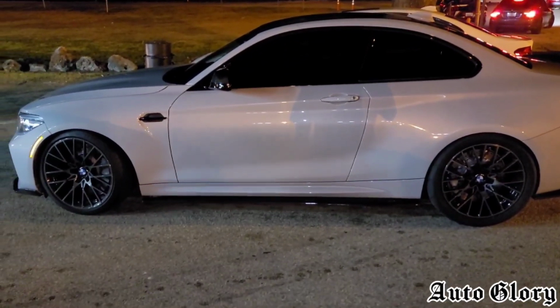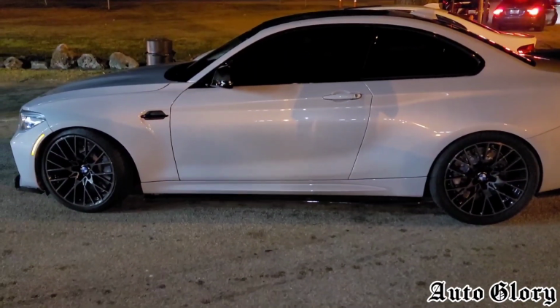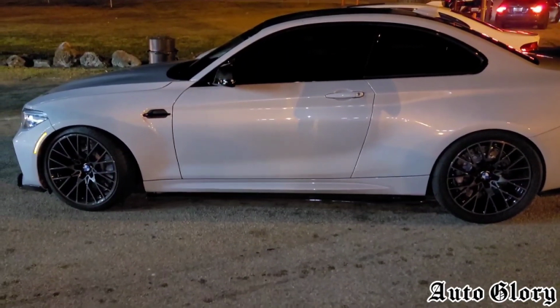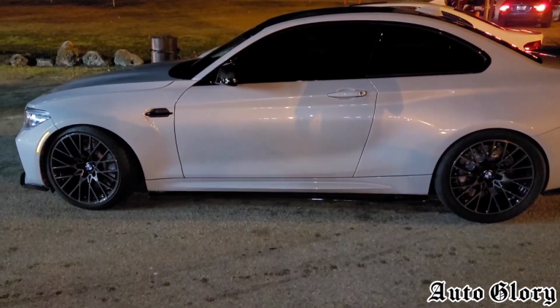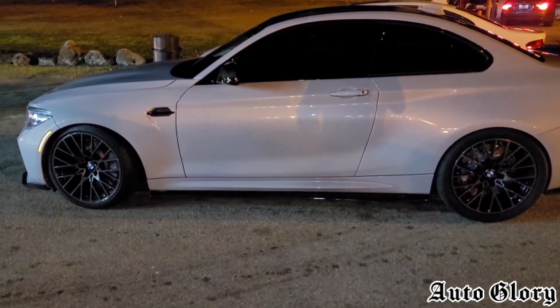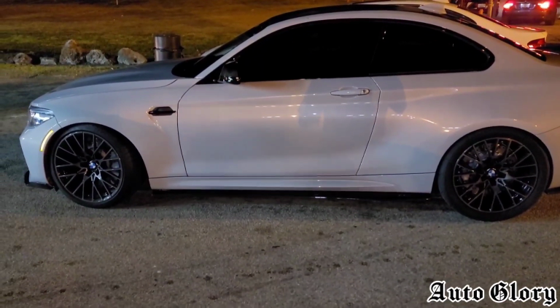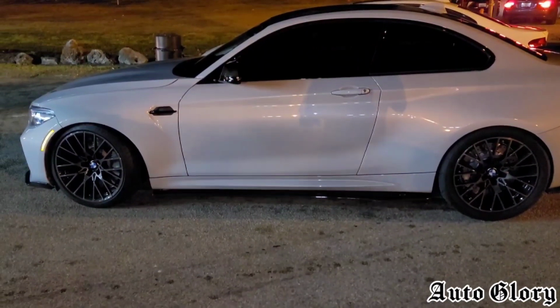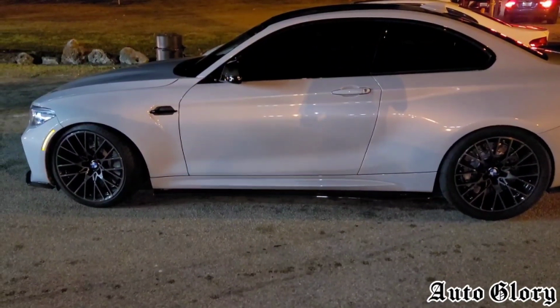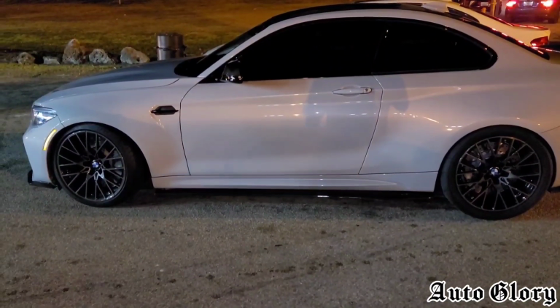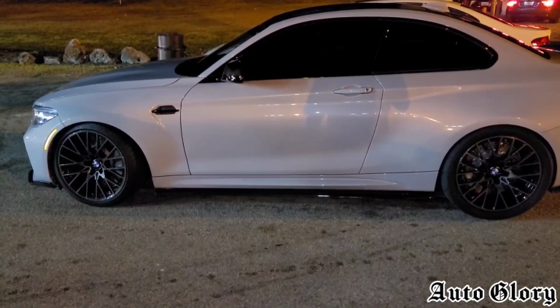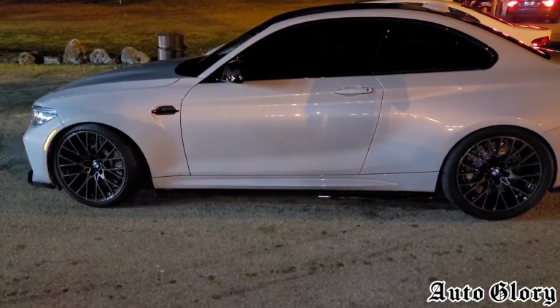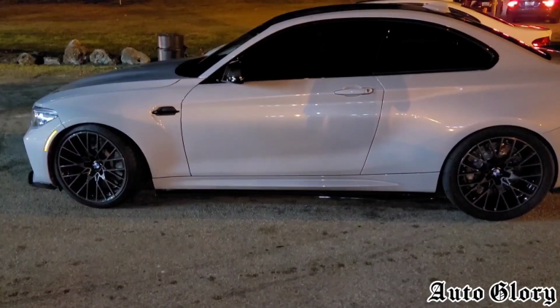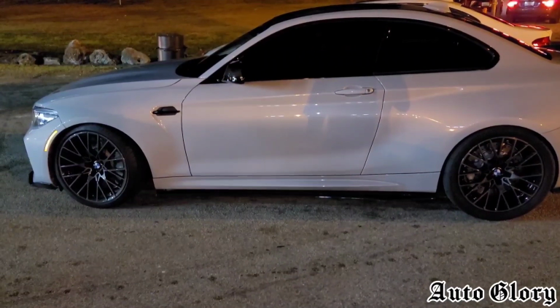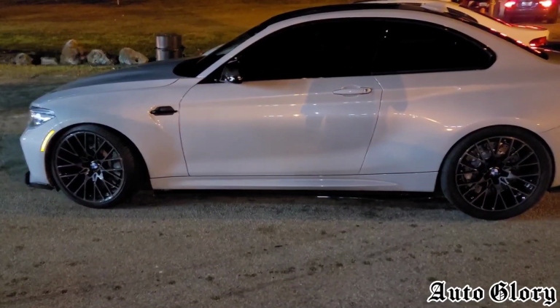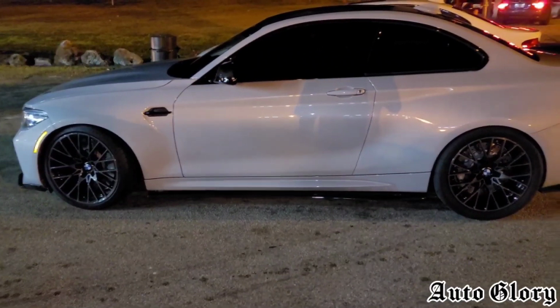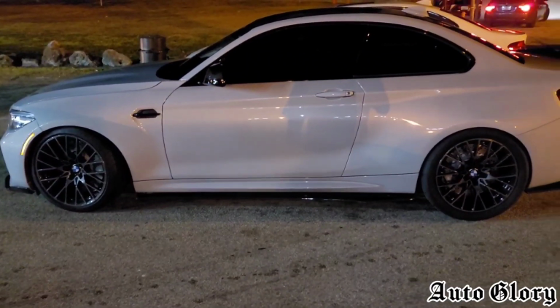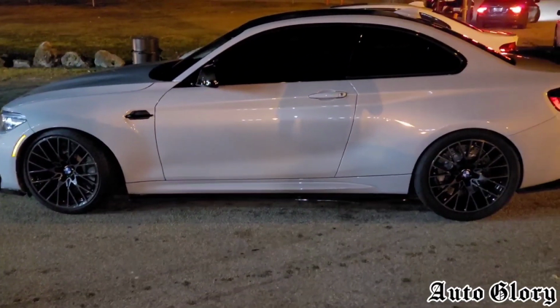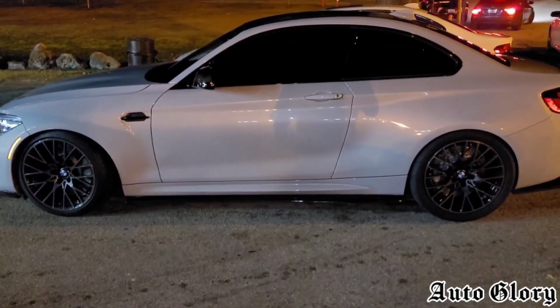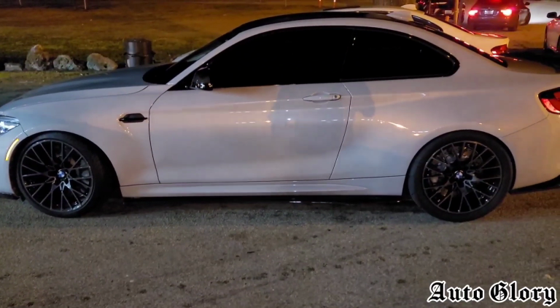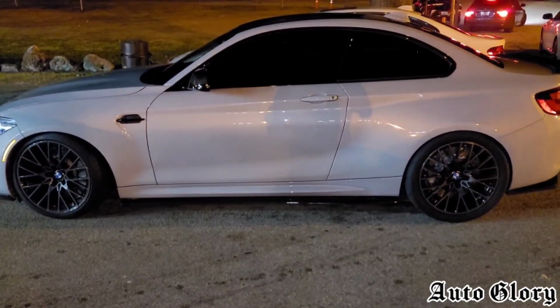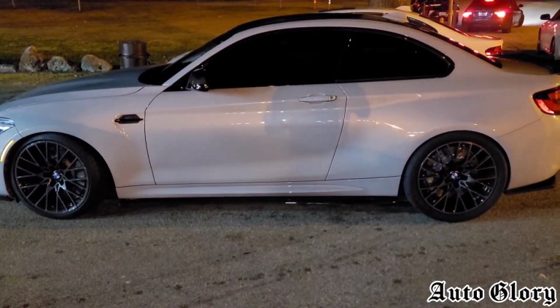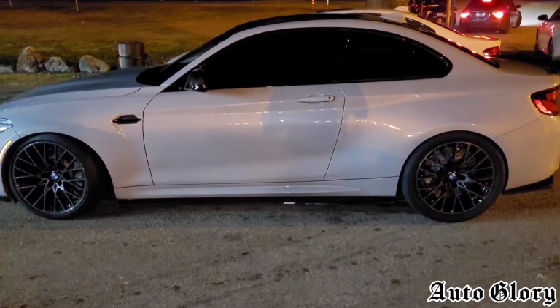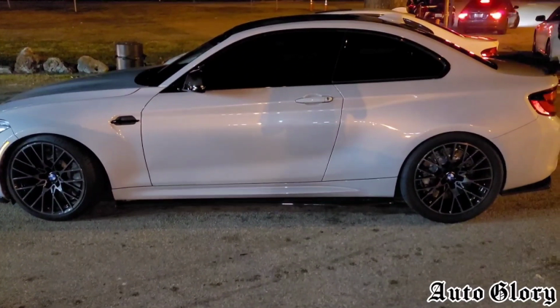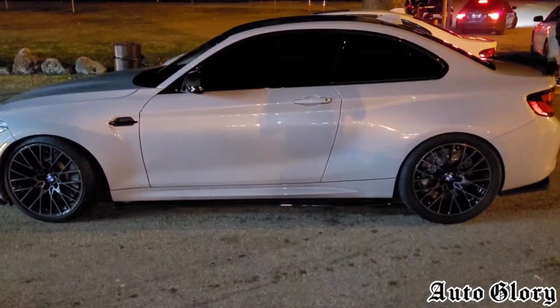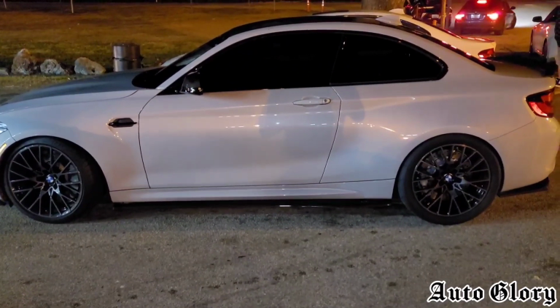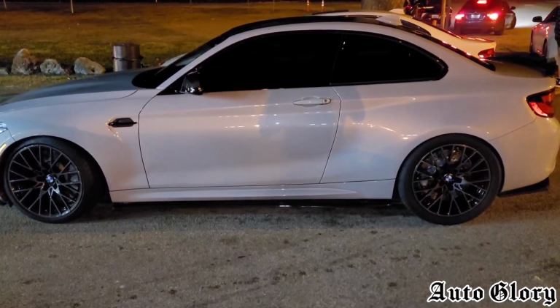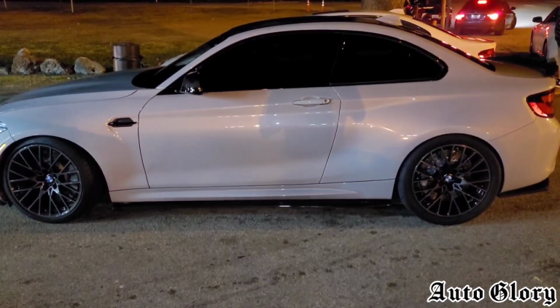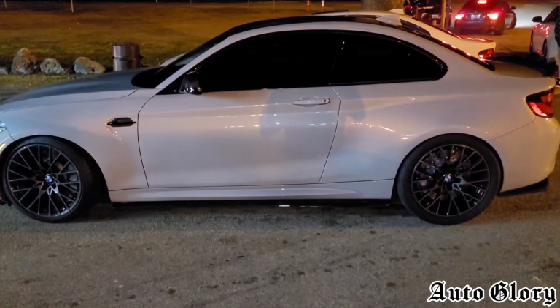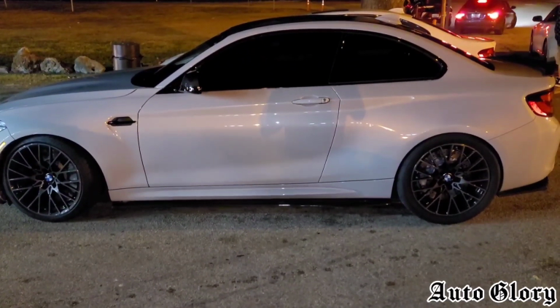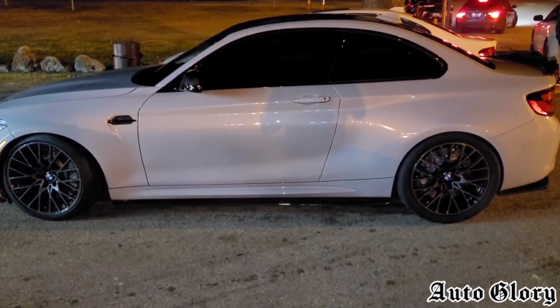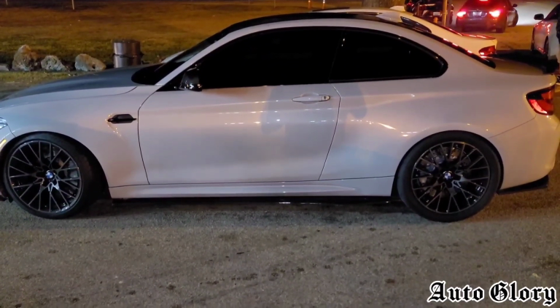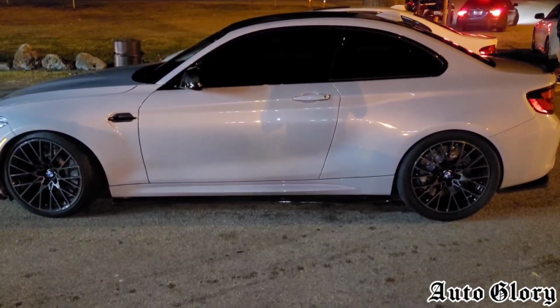So this M2 is a manual. Both cars will take one passenger. So let's see how it goes.